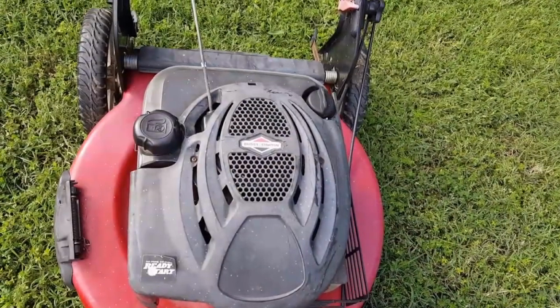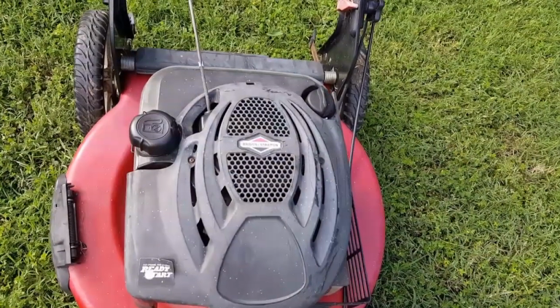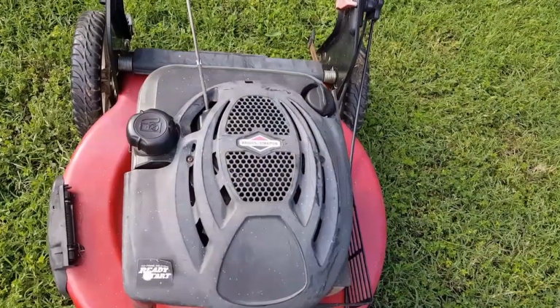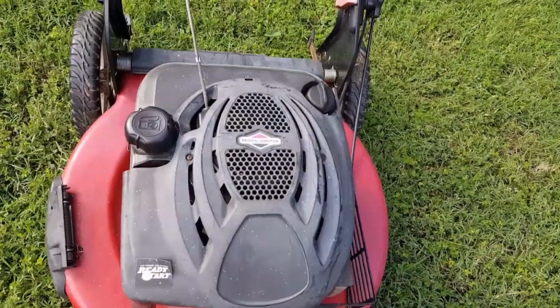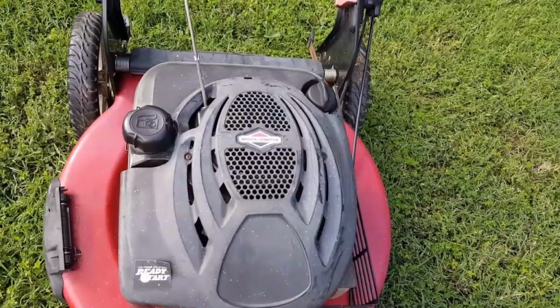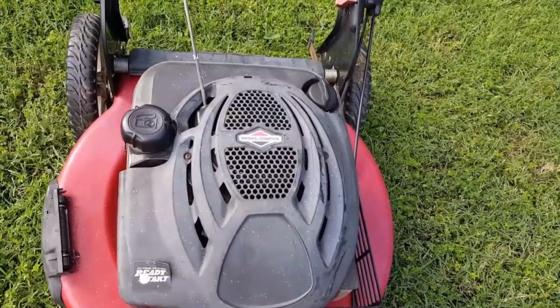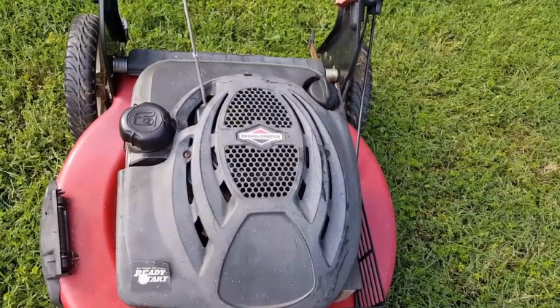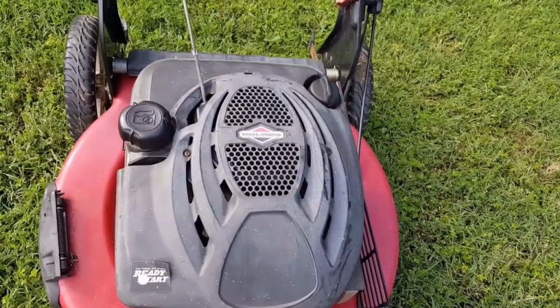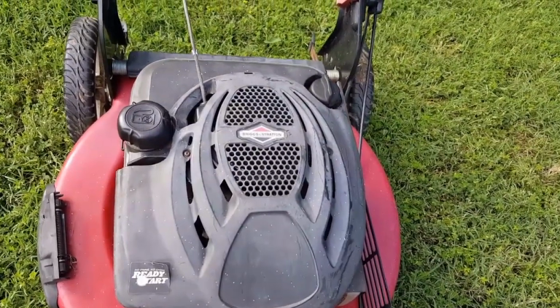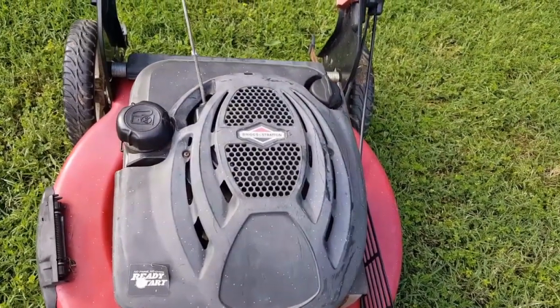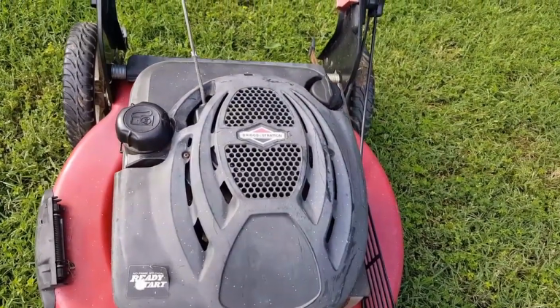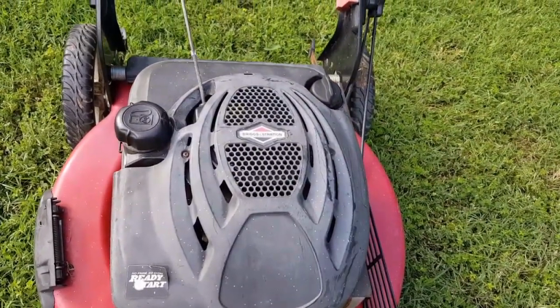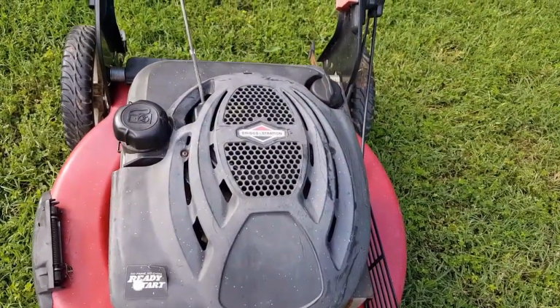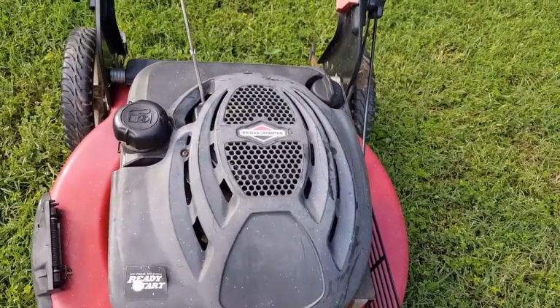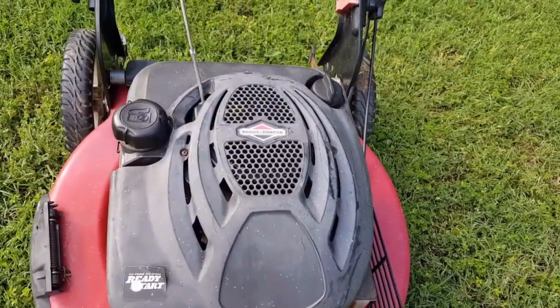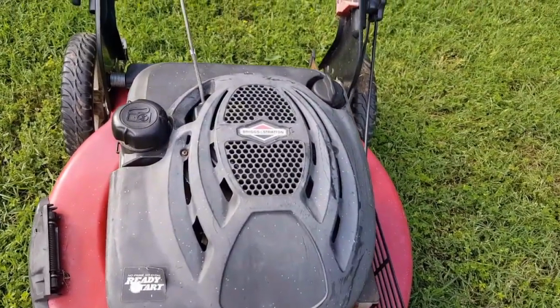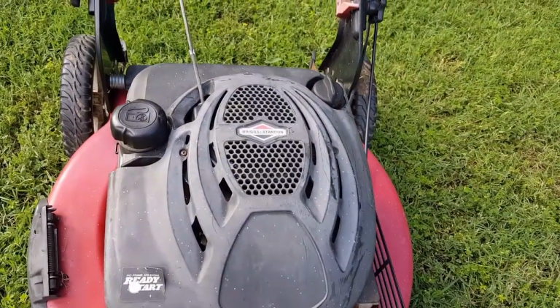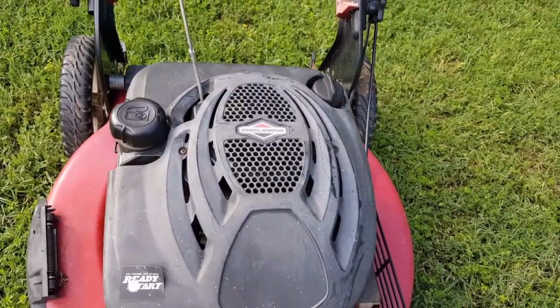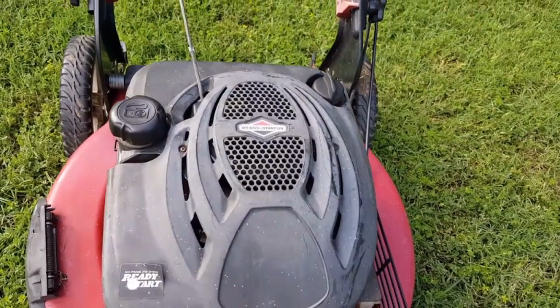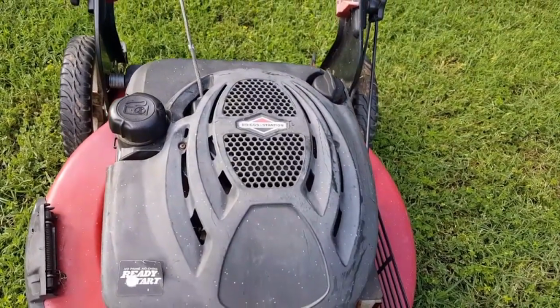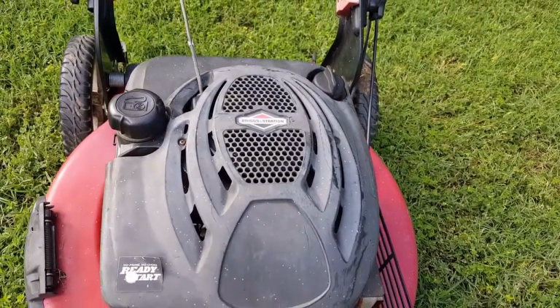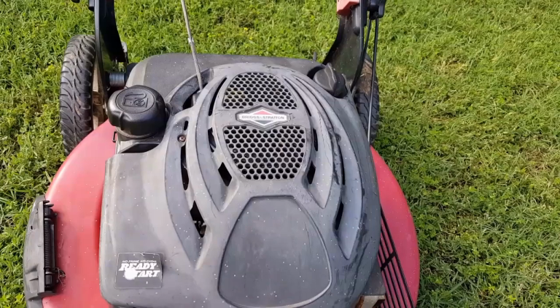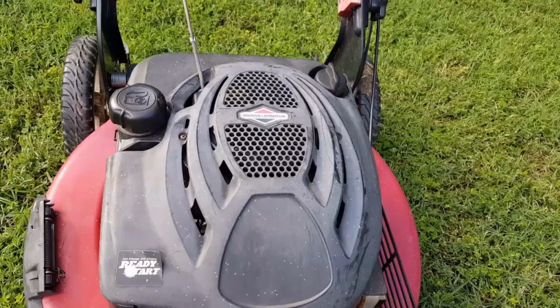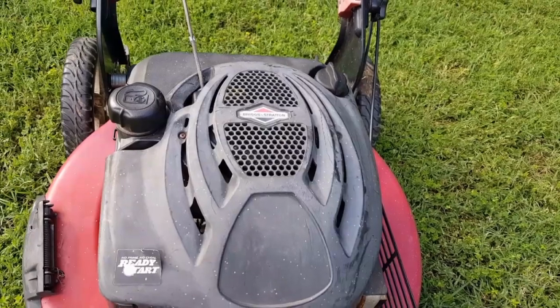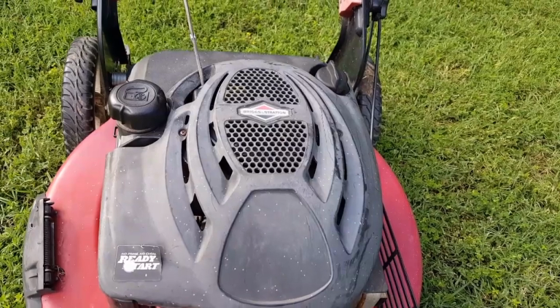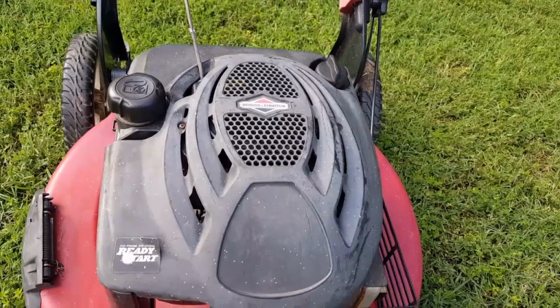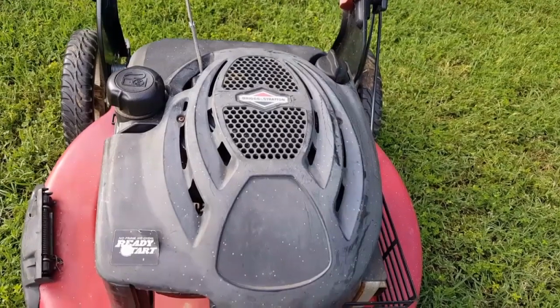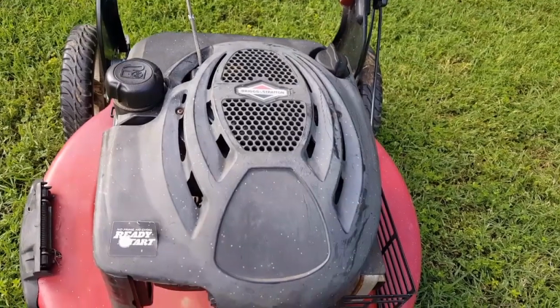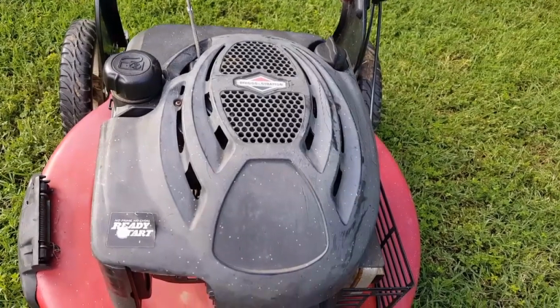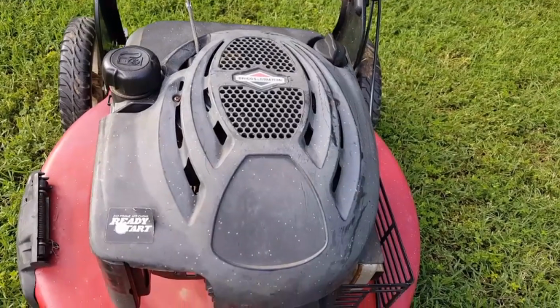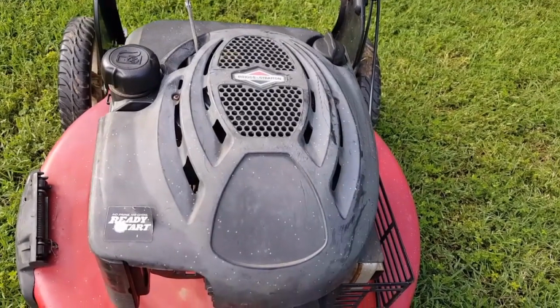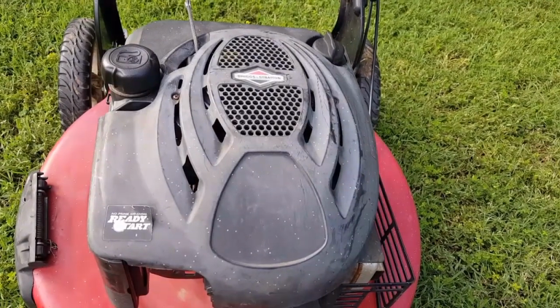Remember, this is just the diagnostic video. If you want to see the video on replacing the needle seat, click the link in the description.